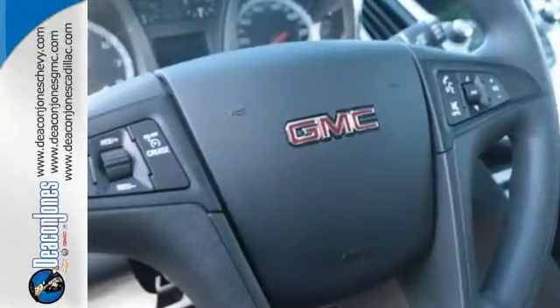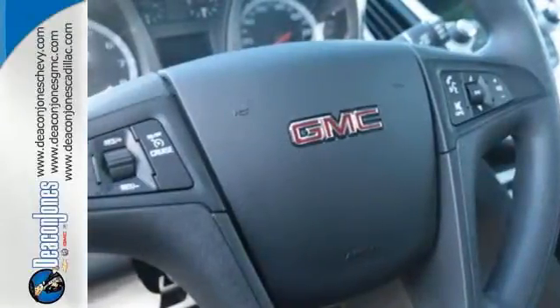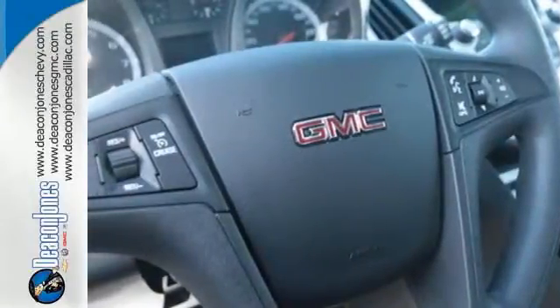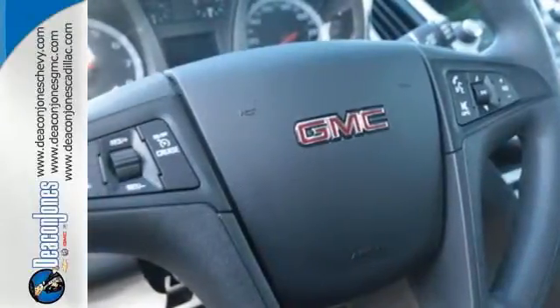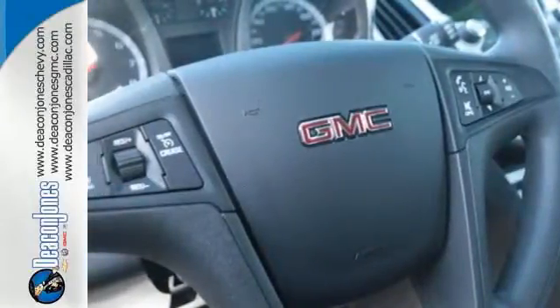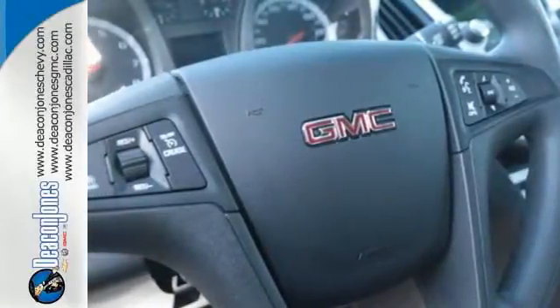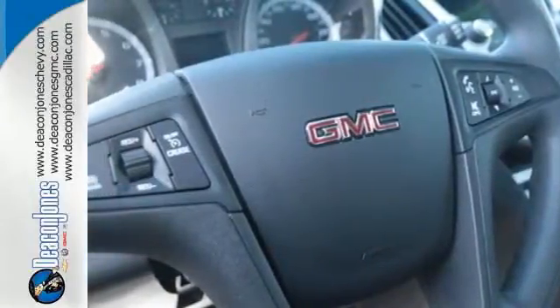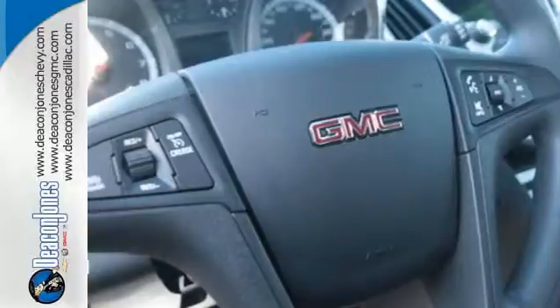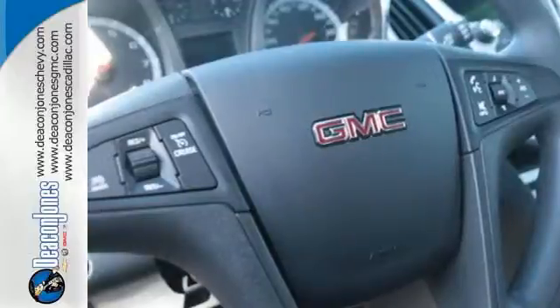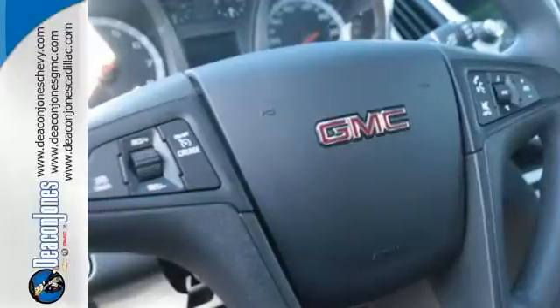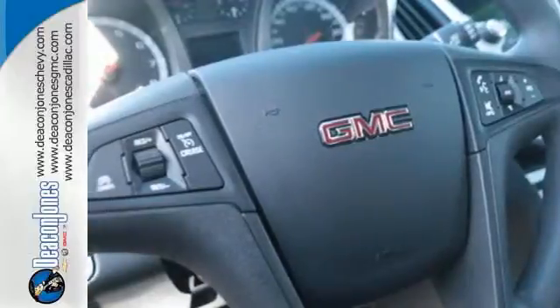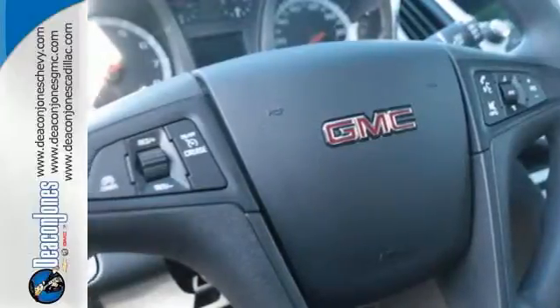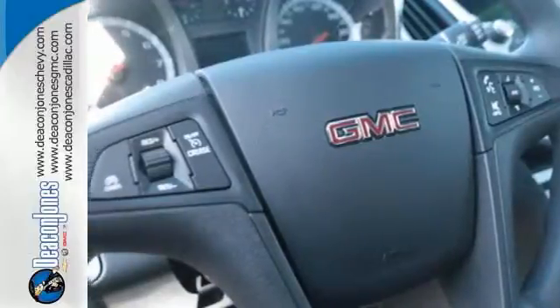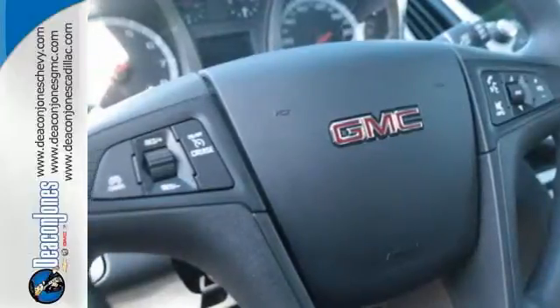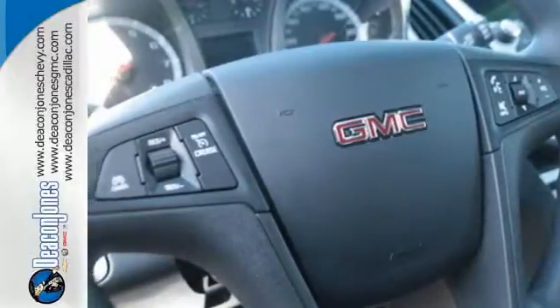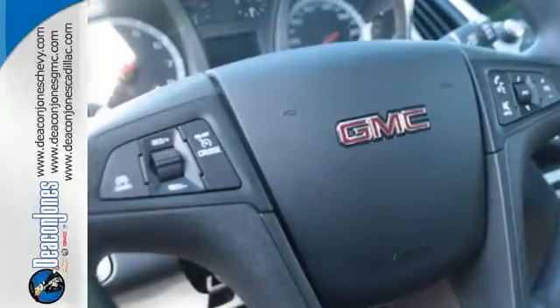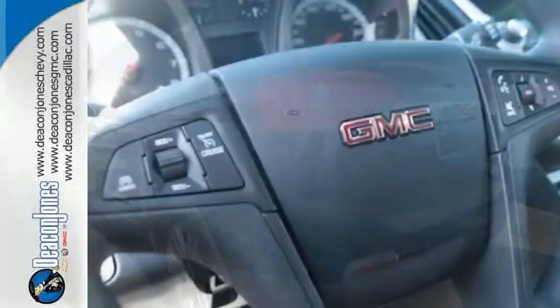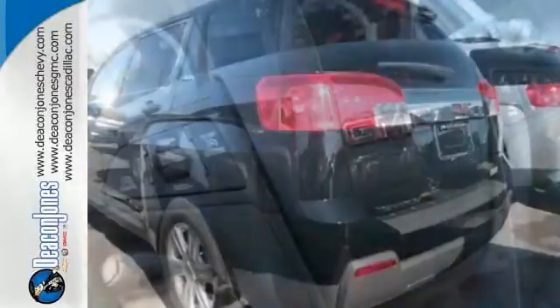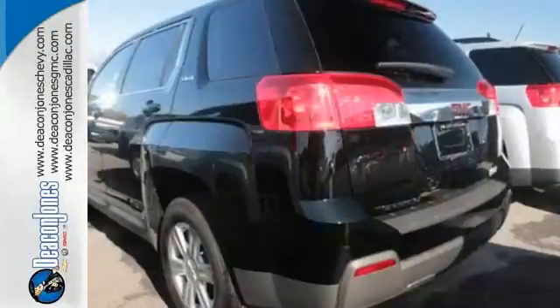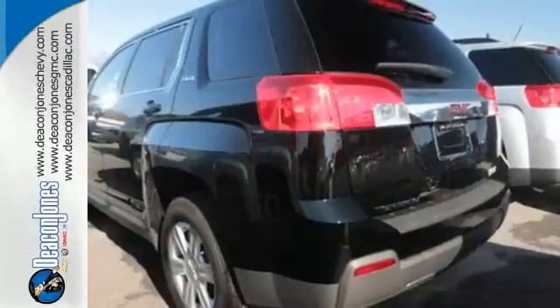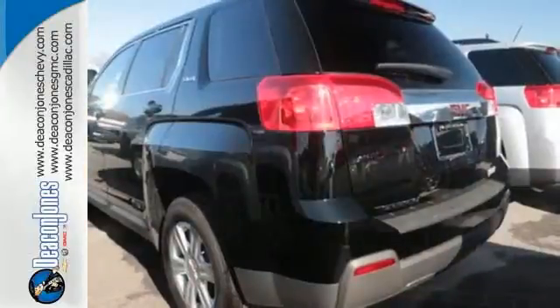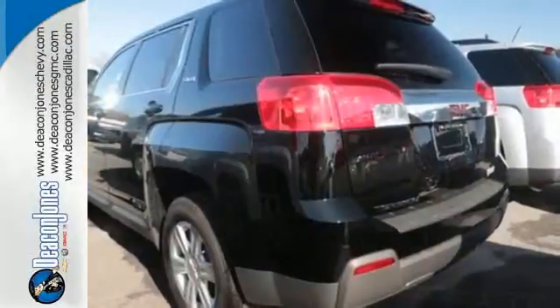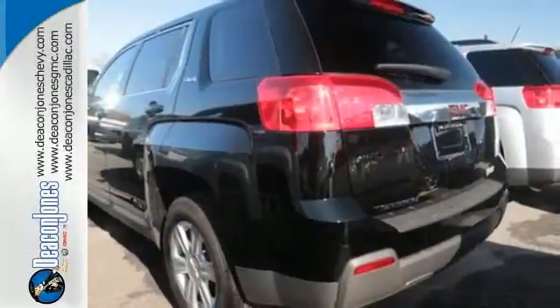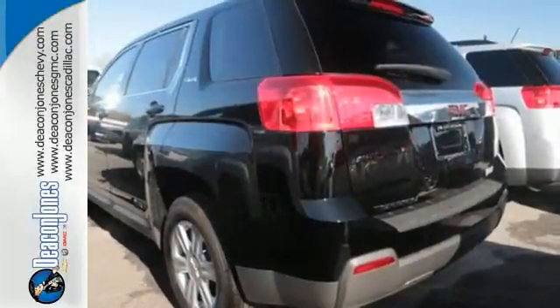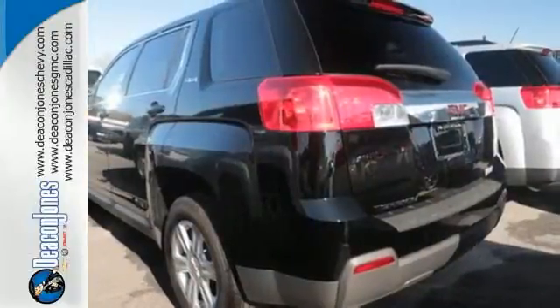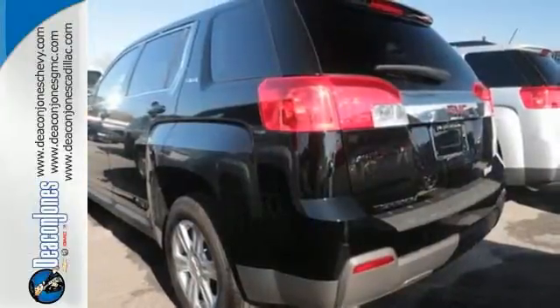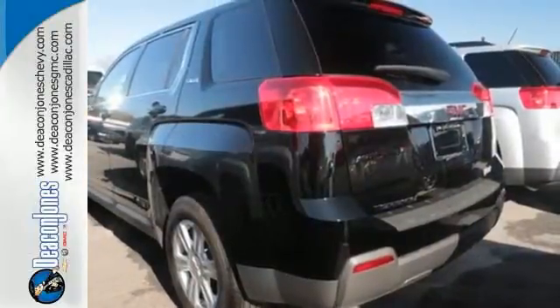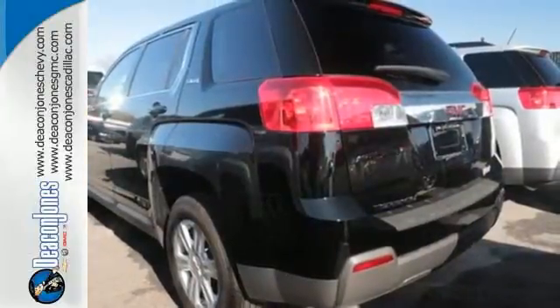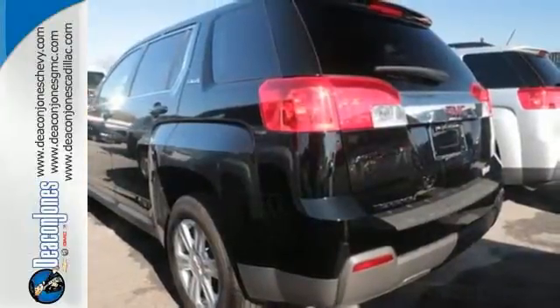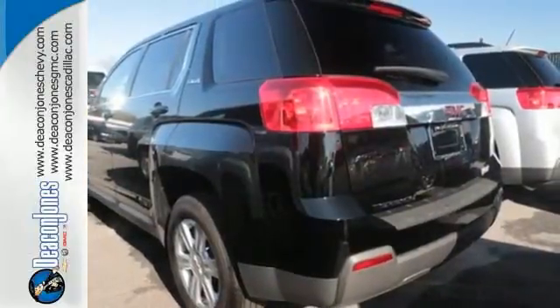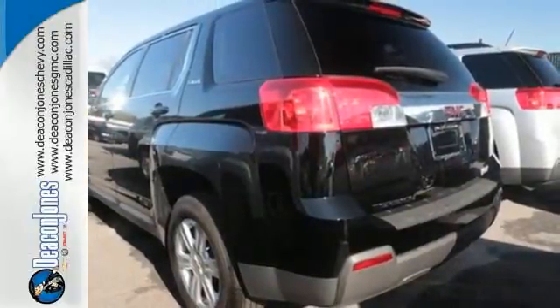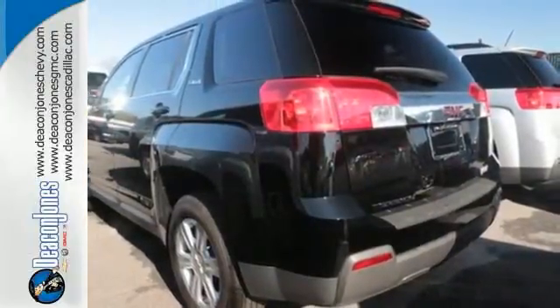It's warm and inviting with a superior fit and finish. Test drive it today.